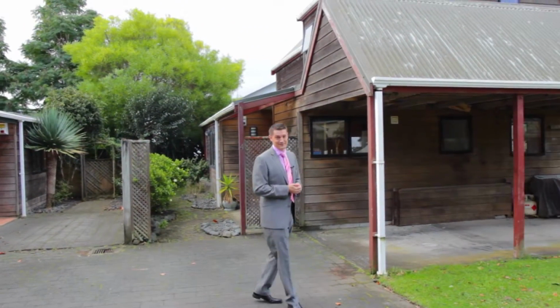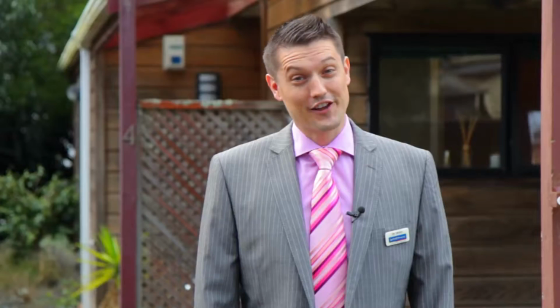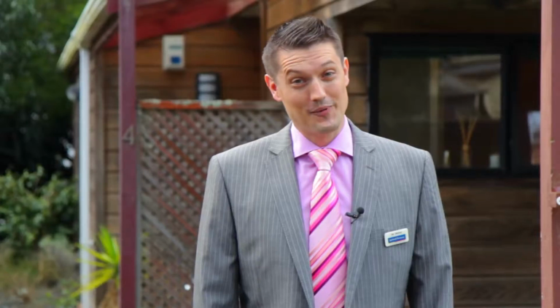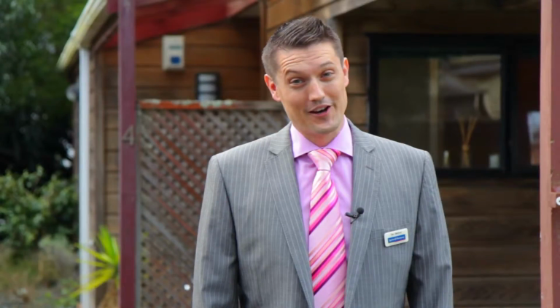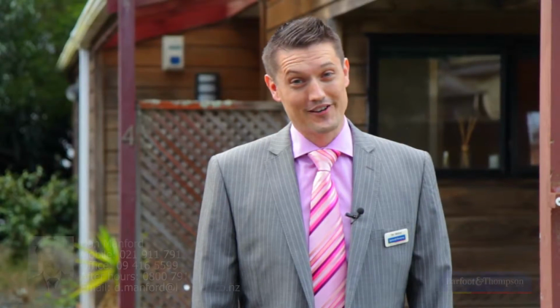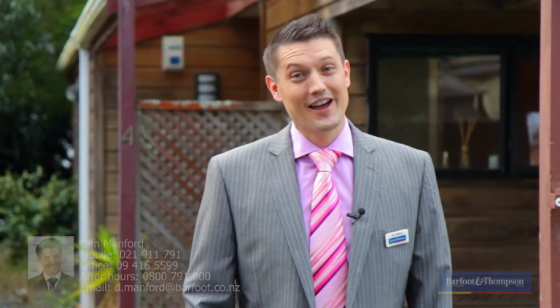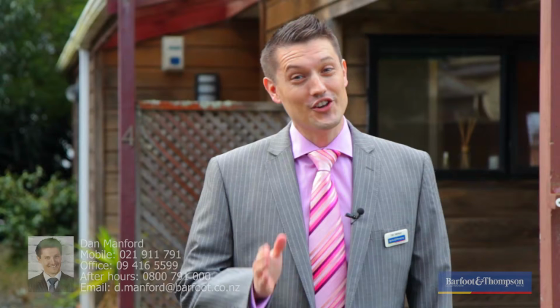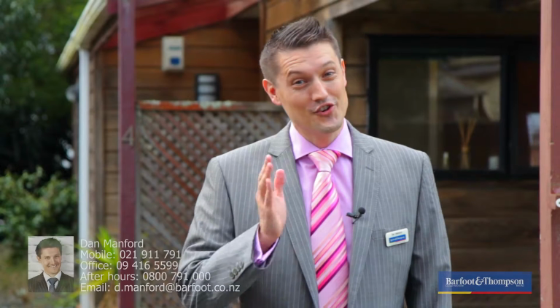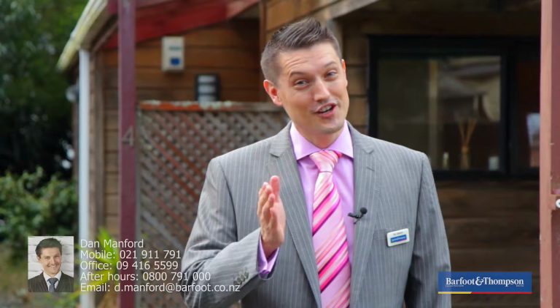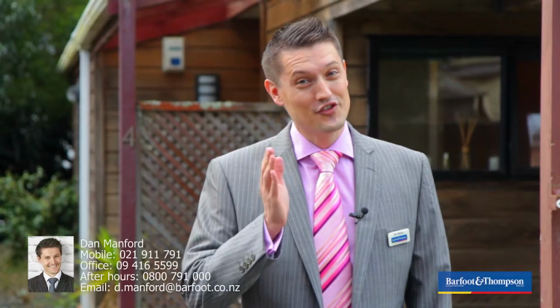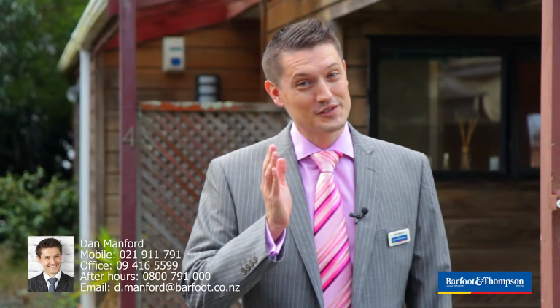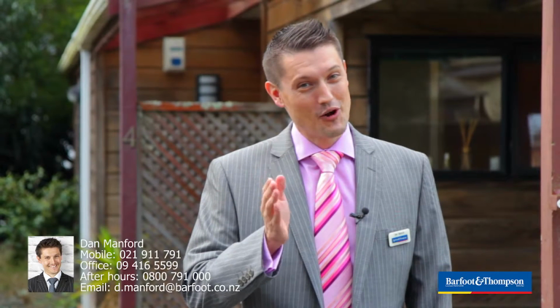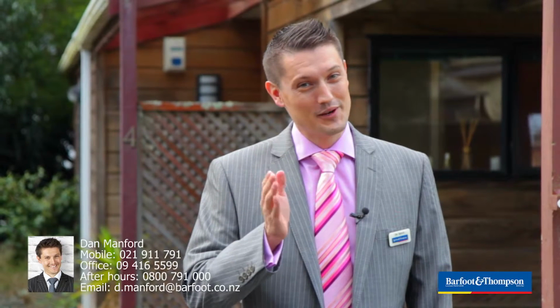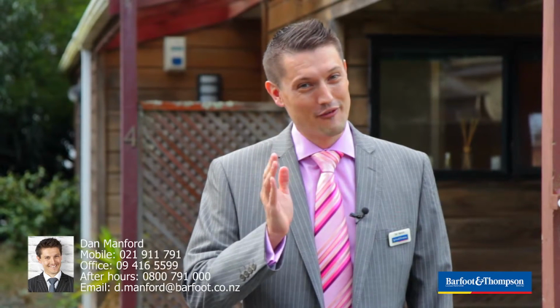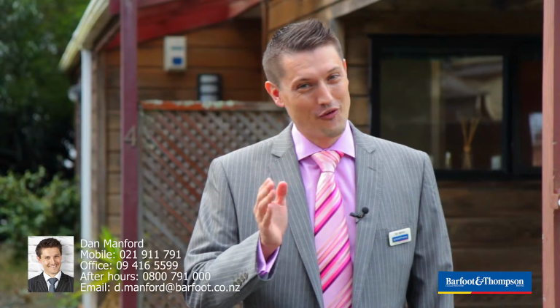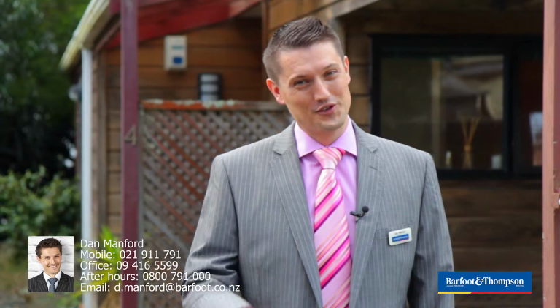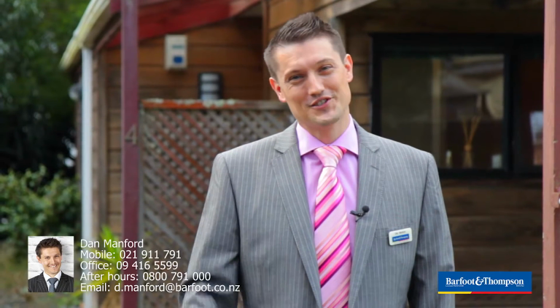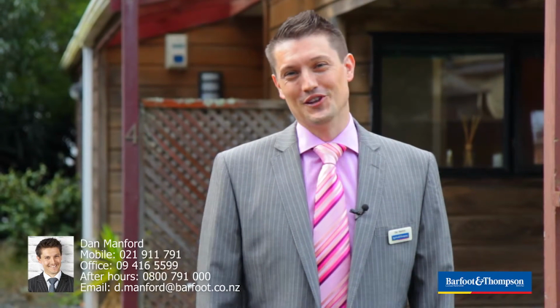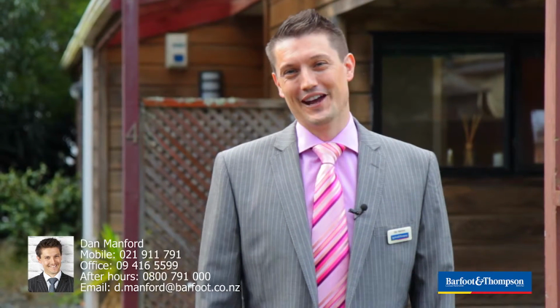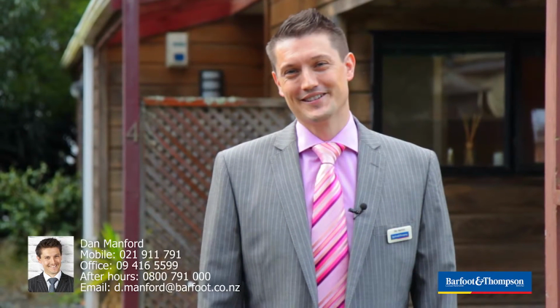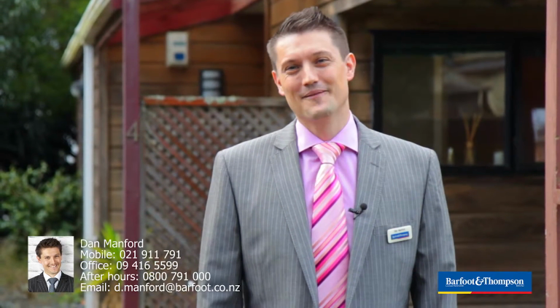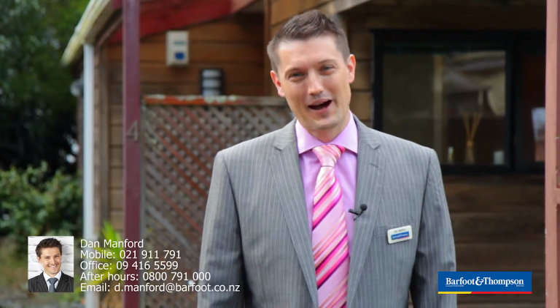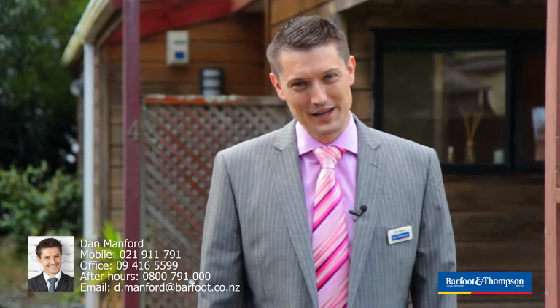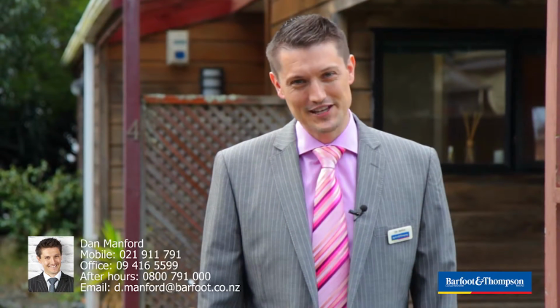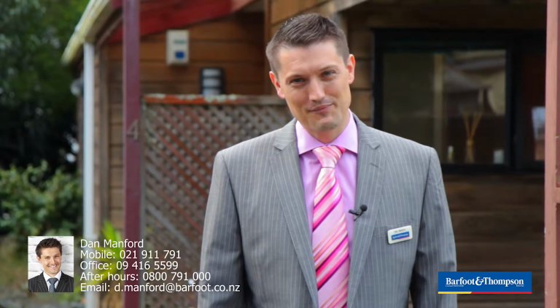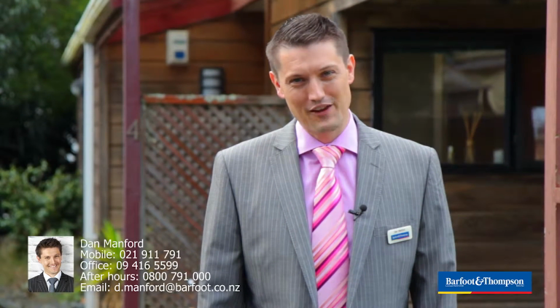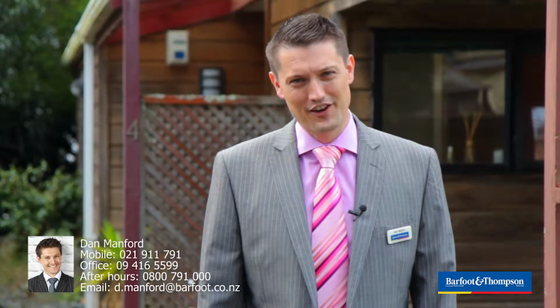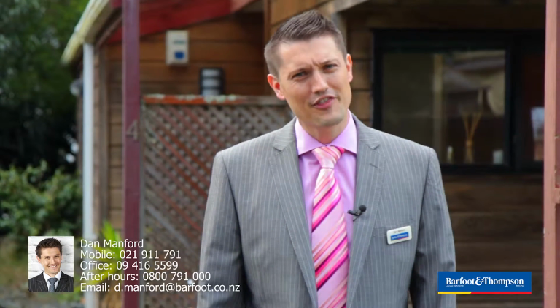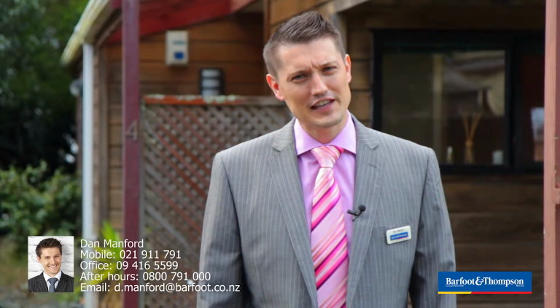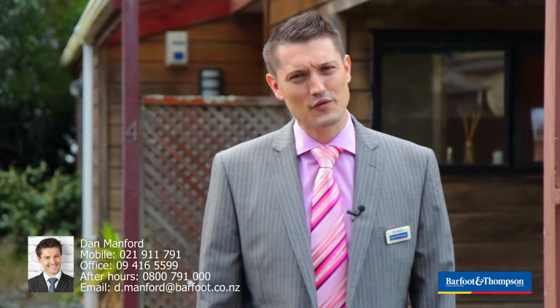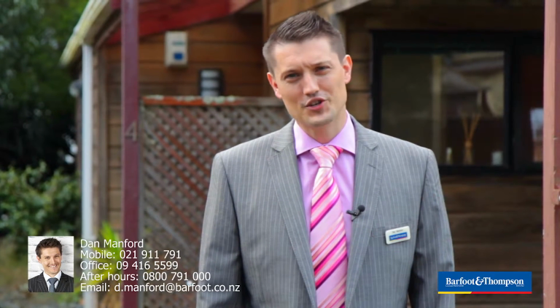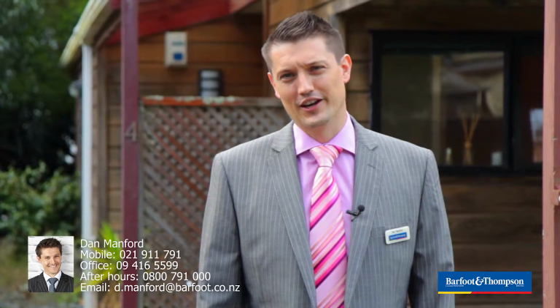Think about it — you need to view this property before it's too late. My name's Dan Manford, thanks for watching.